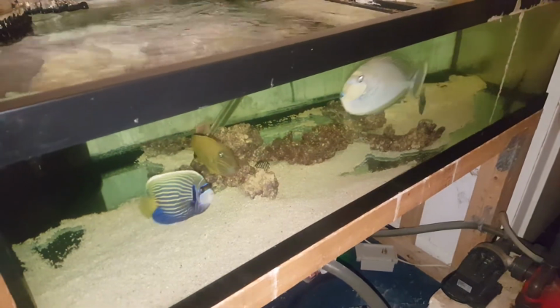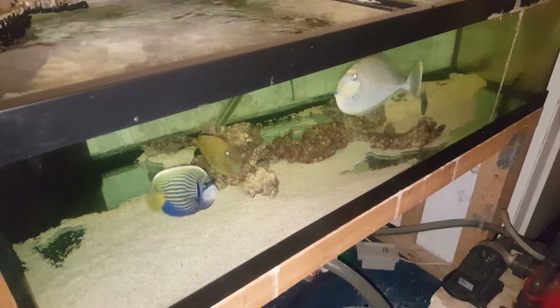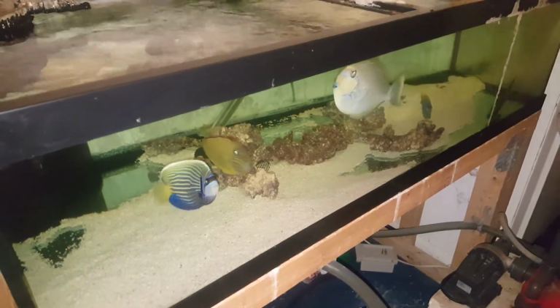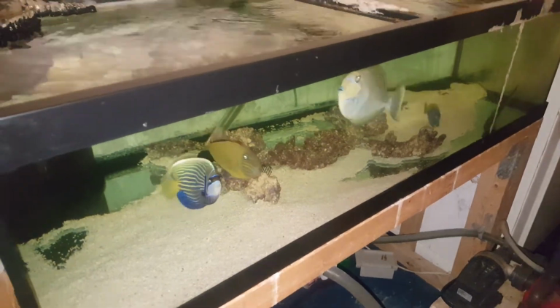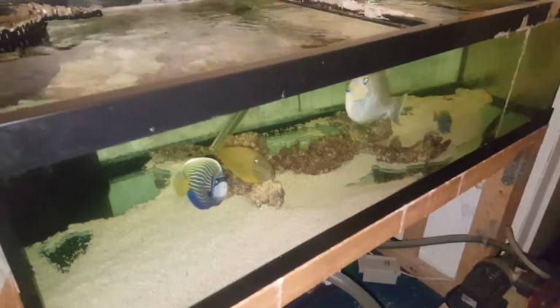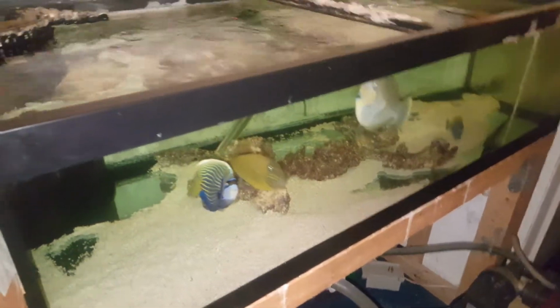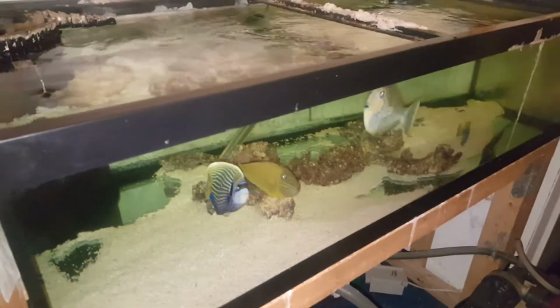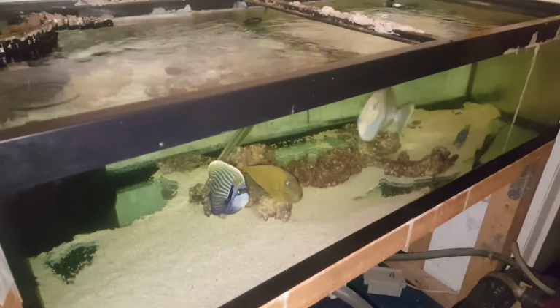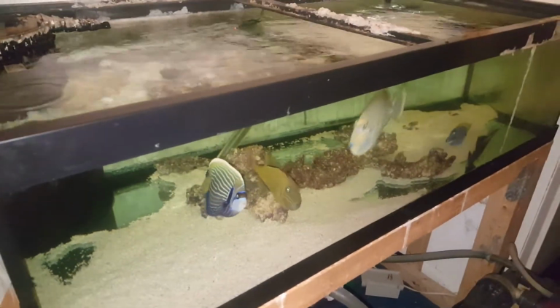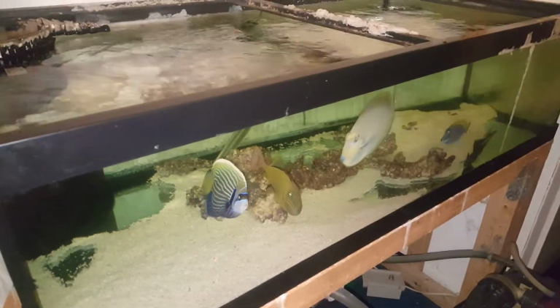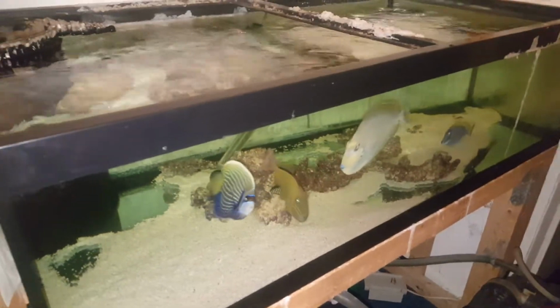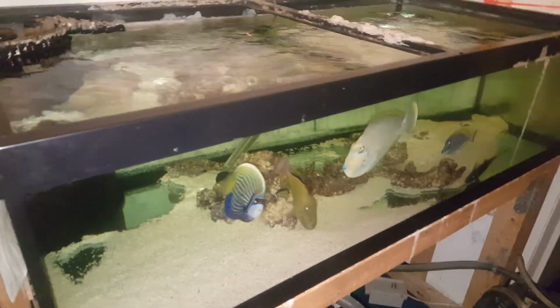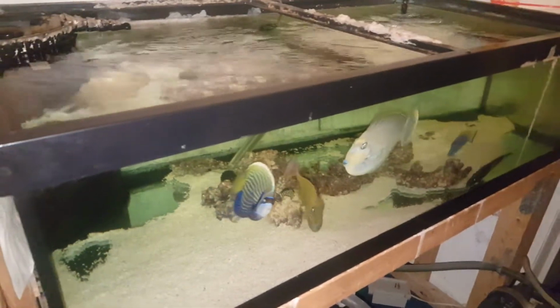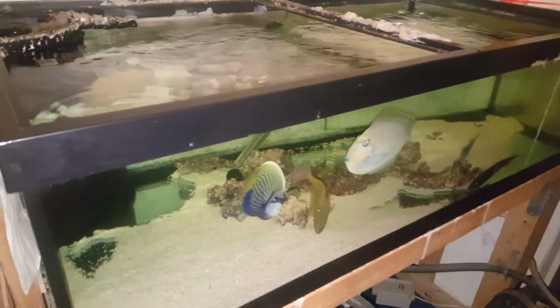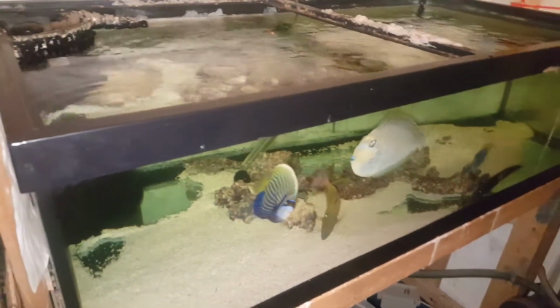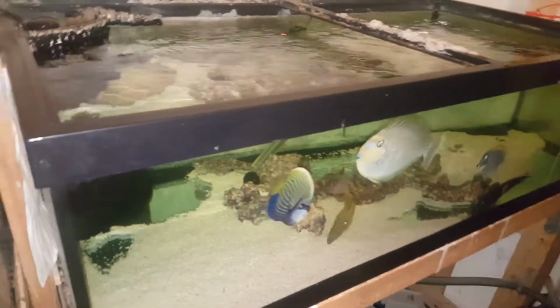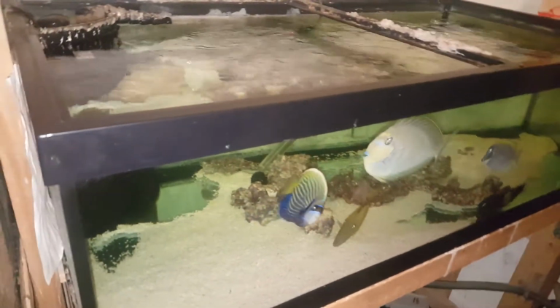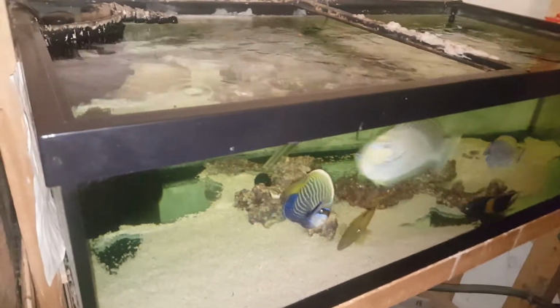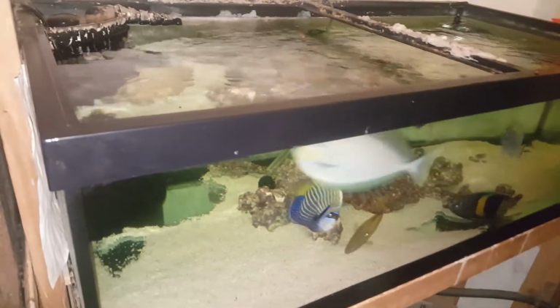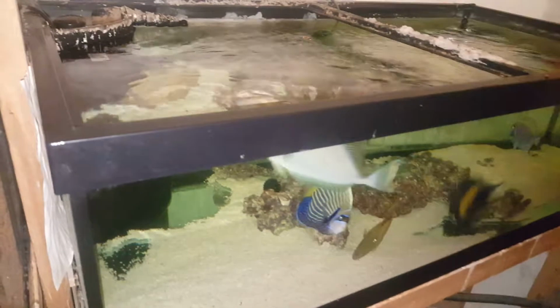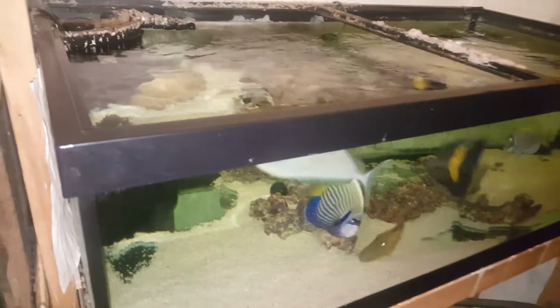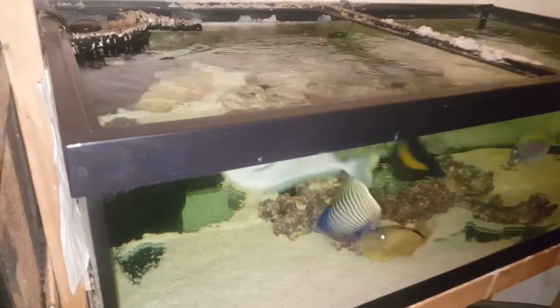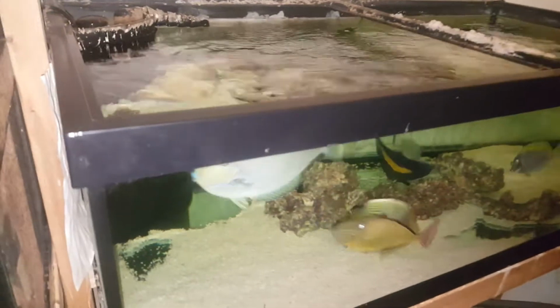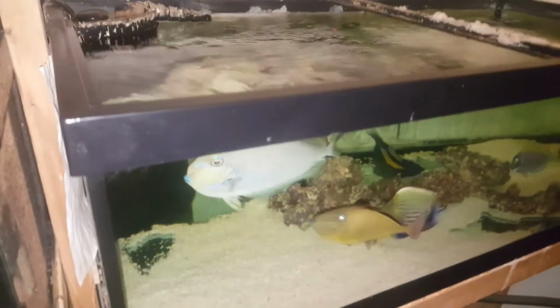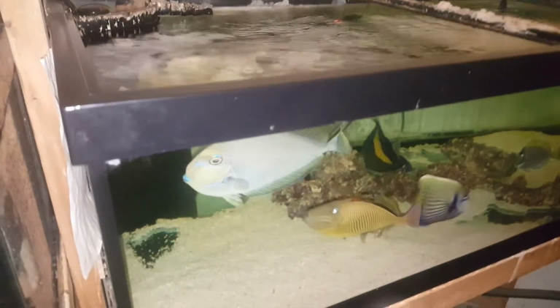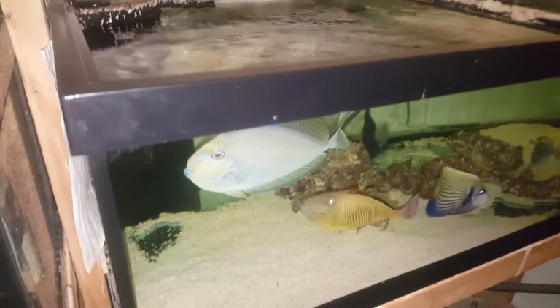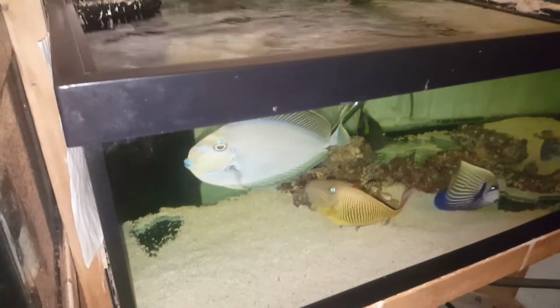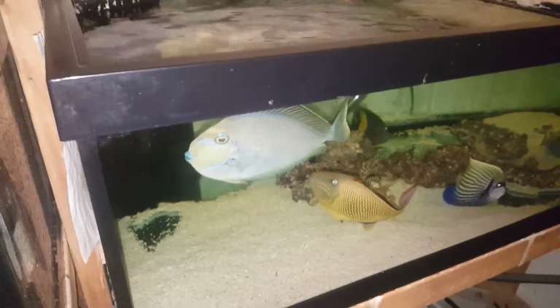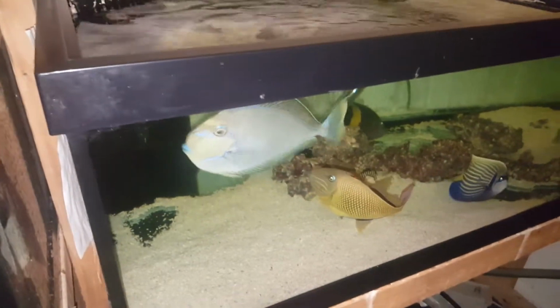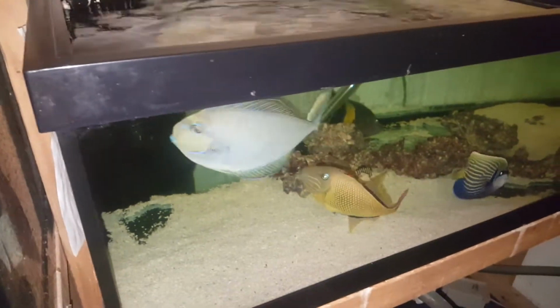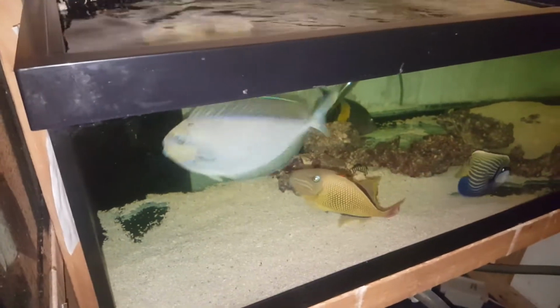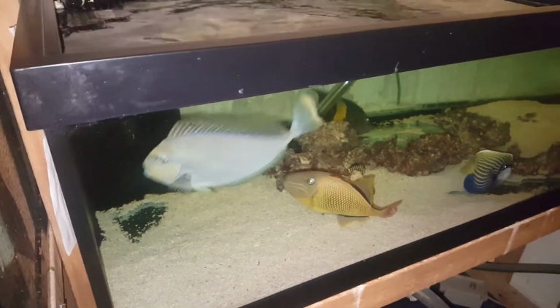Hey everyone, how you doing? It's Ted with The Reef Corner. I just realized I never put up a video of my smaller Red Sea tank.